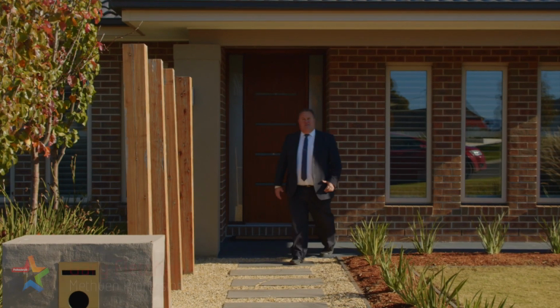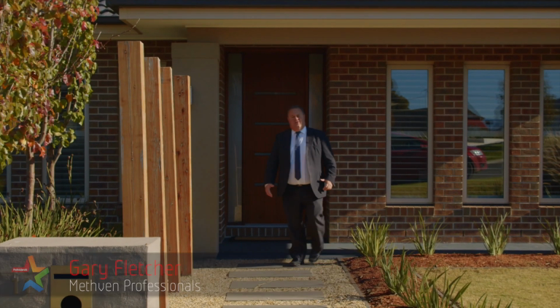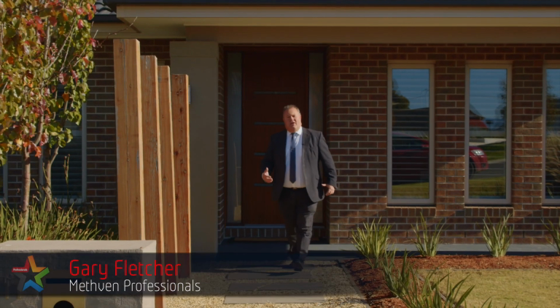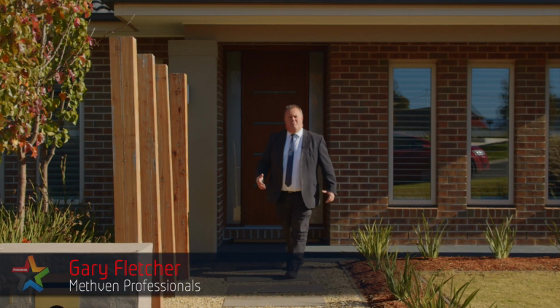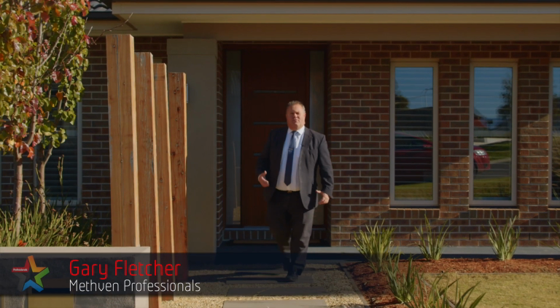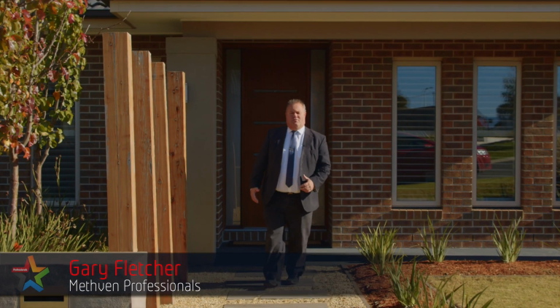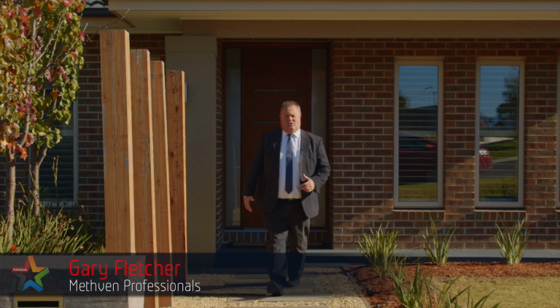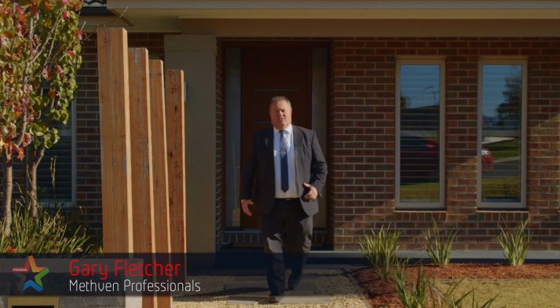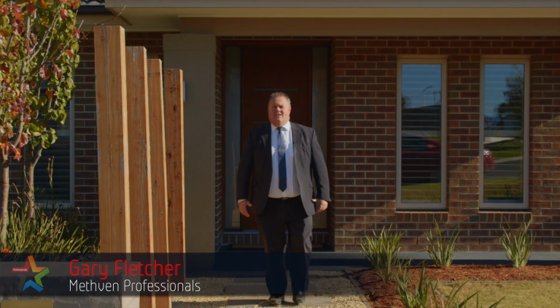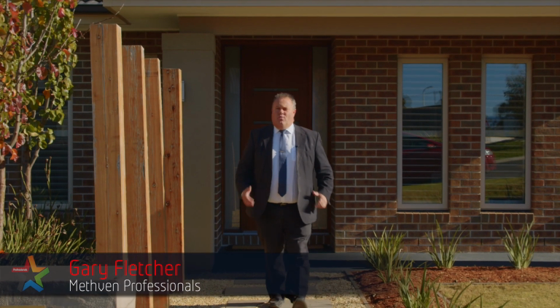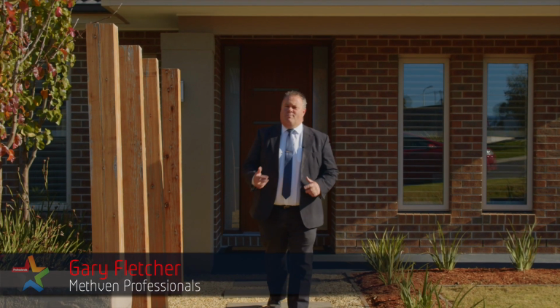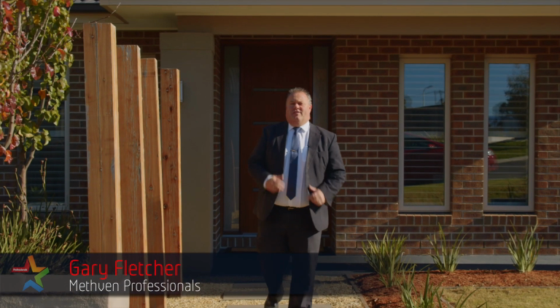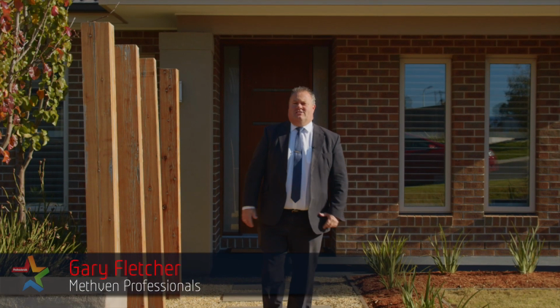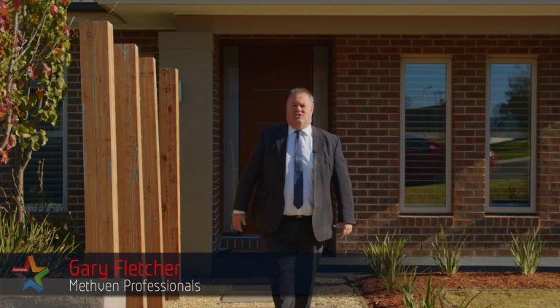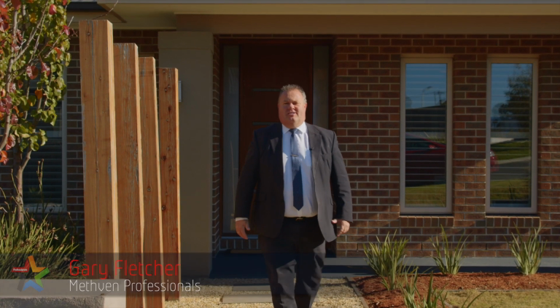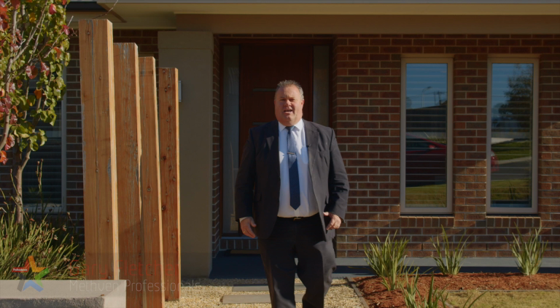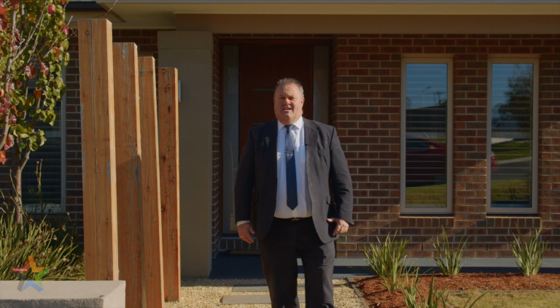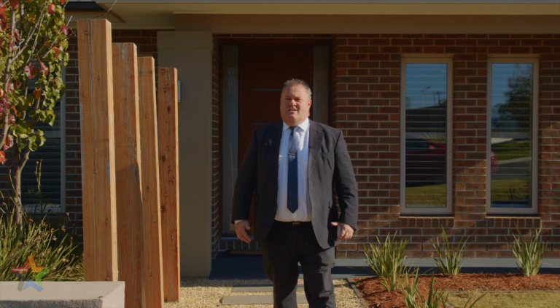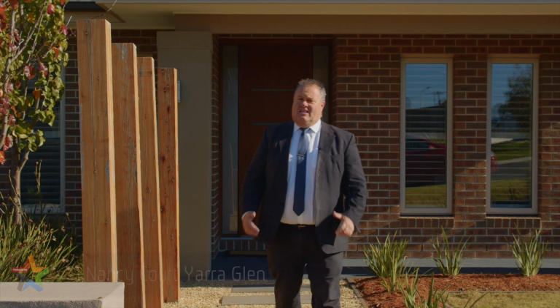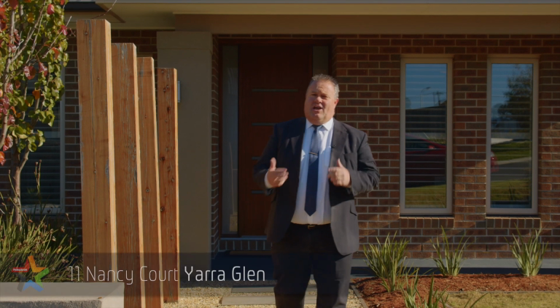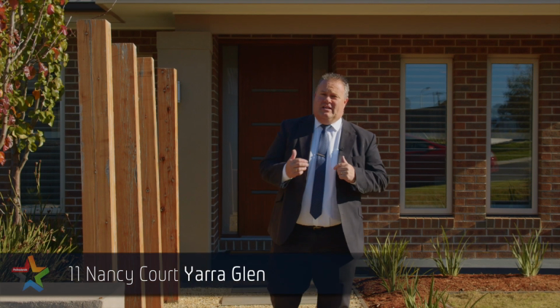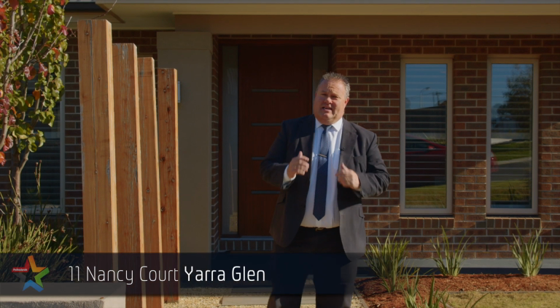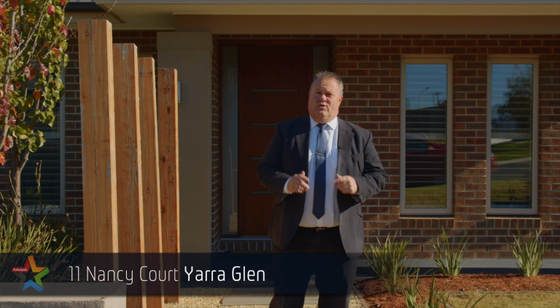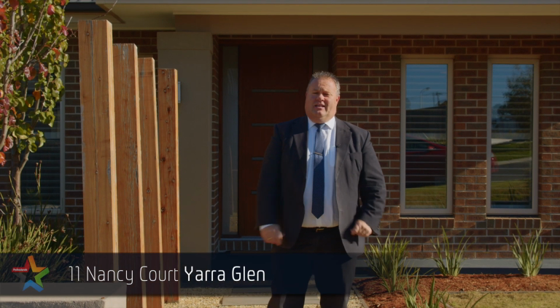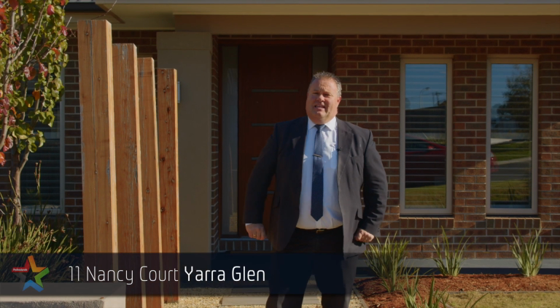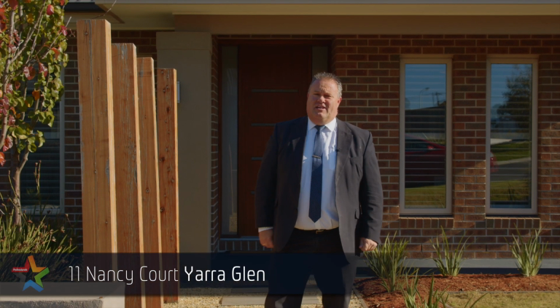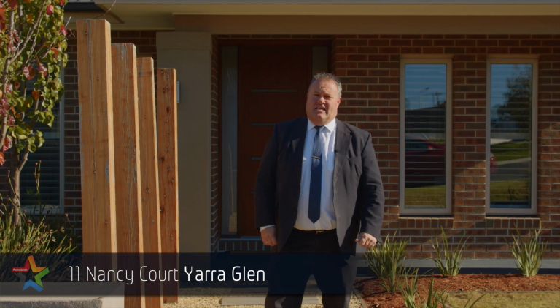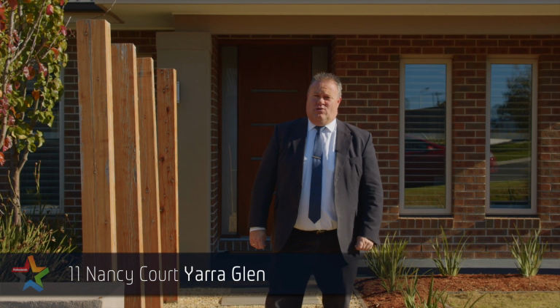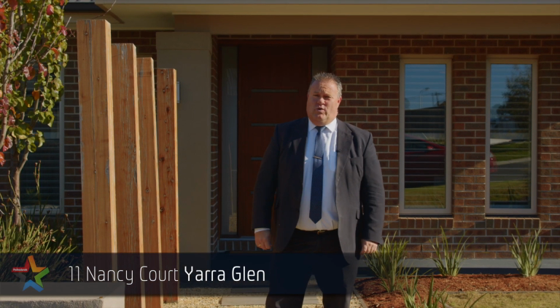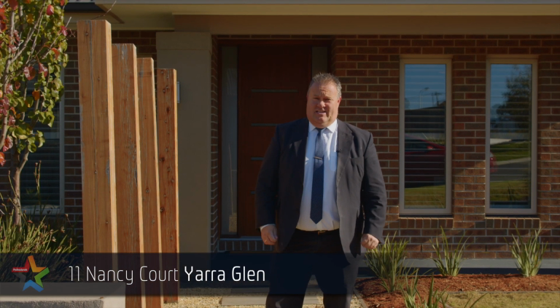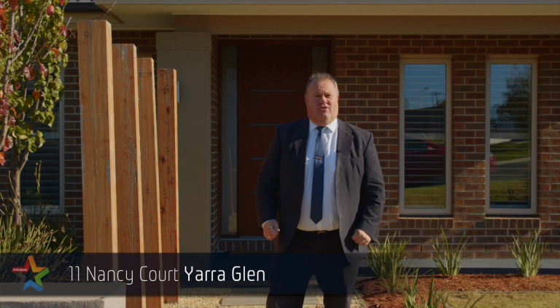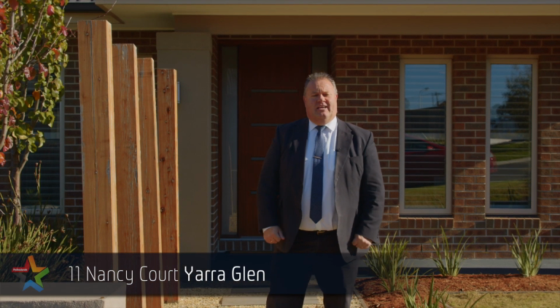Hi, I'm Gary from Methram Professionals. I've got a ripper of a house to show you today. Let's go in and take a look at 11 Nancy Court in Yarra Glen.